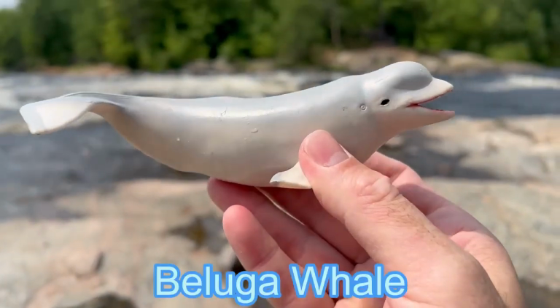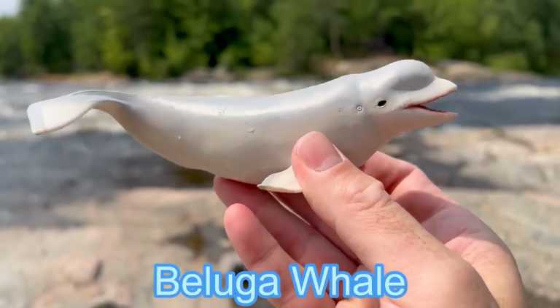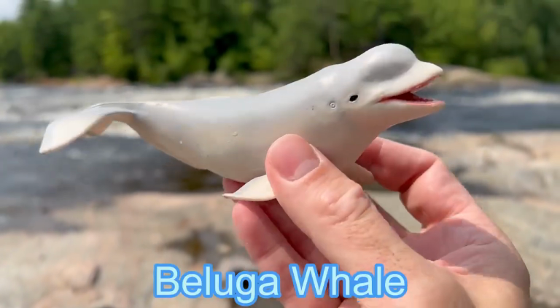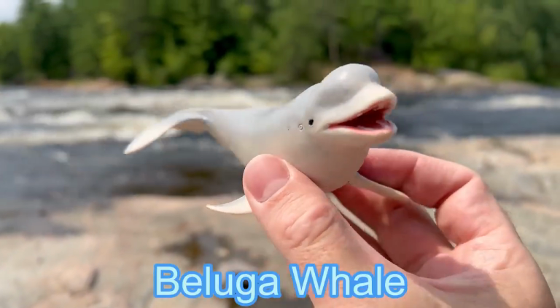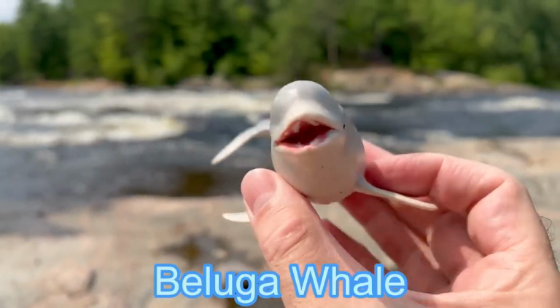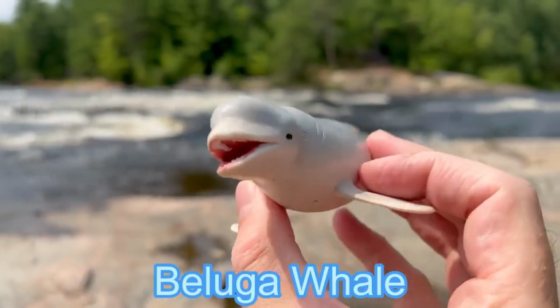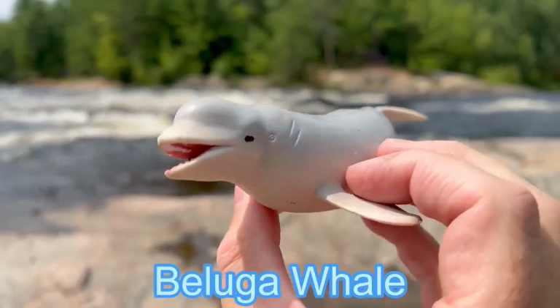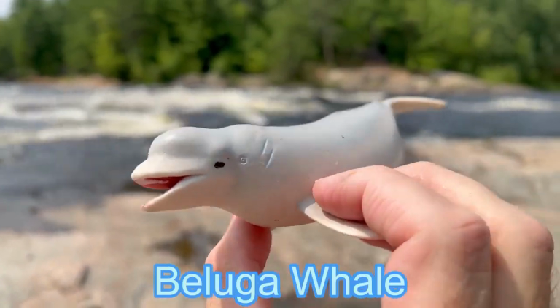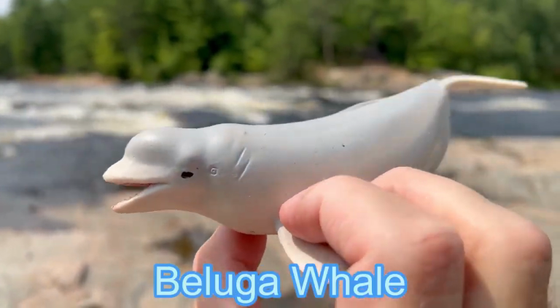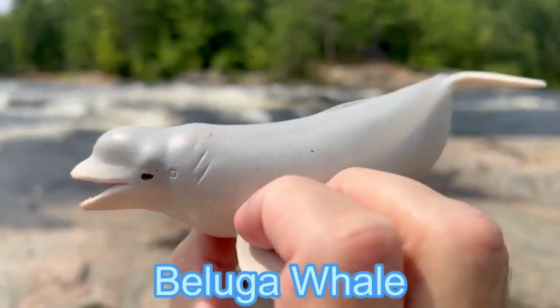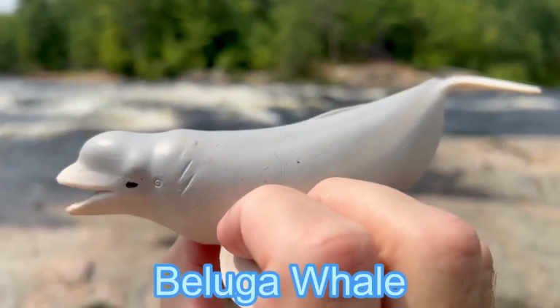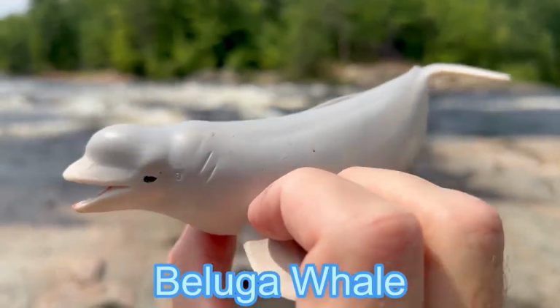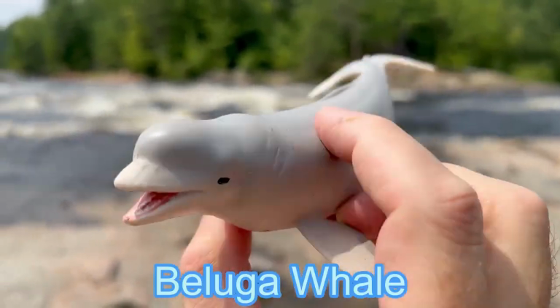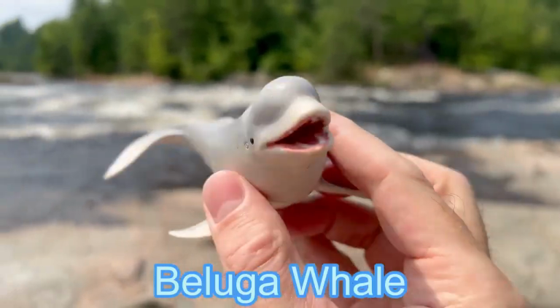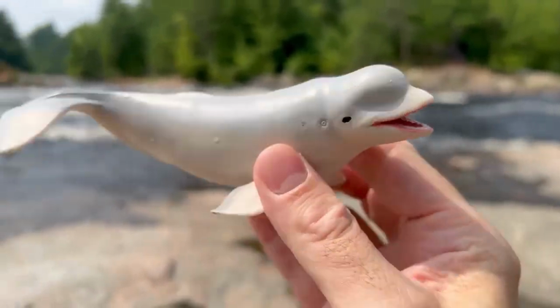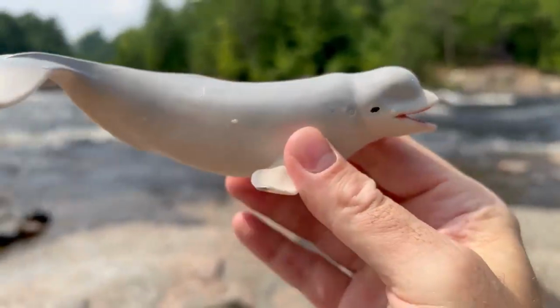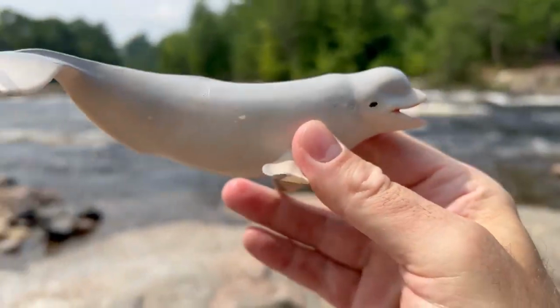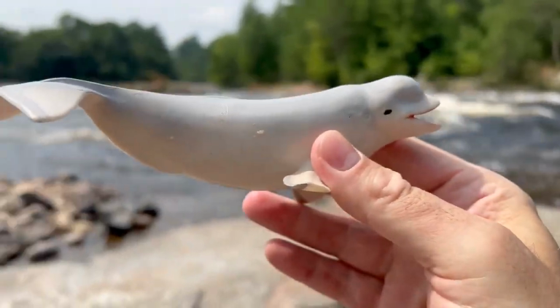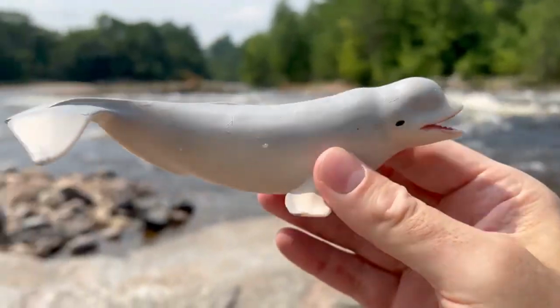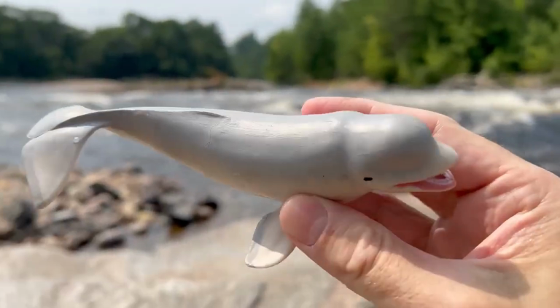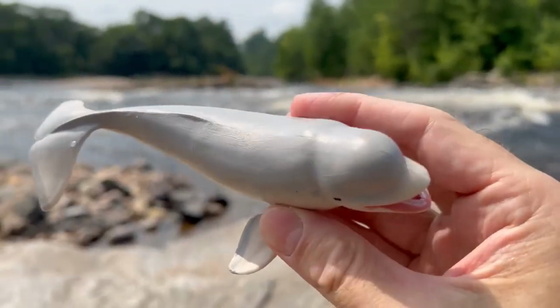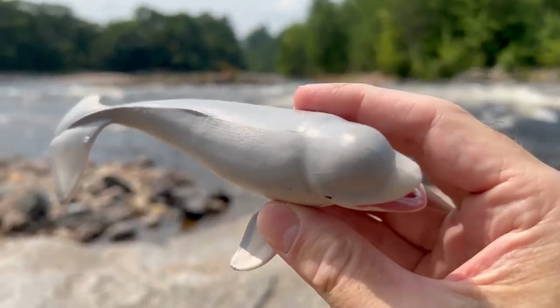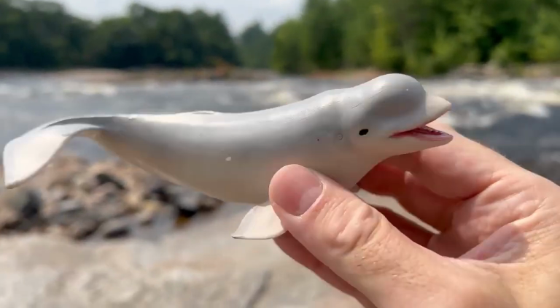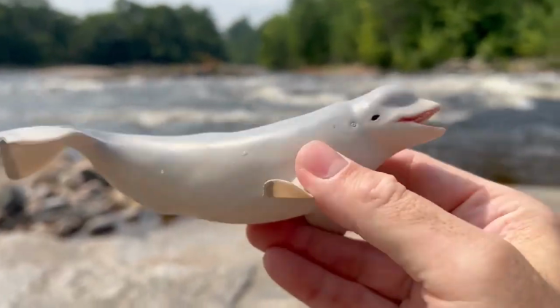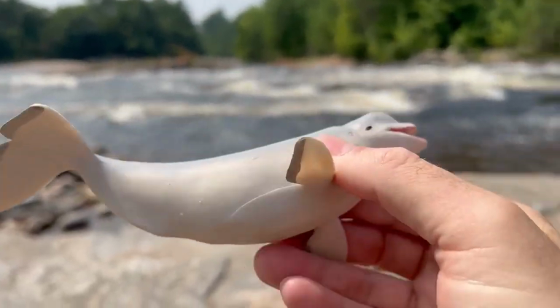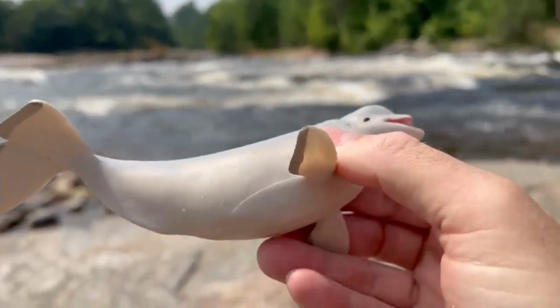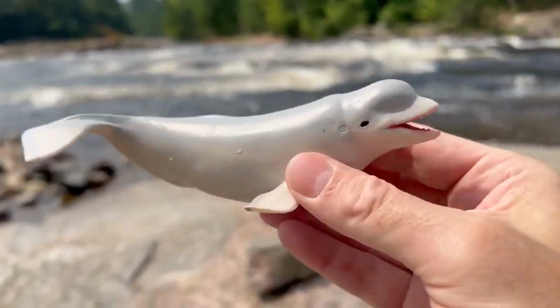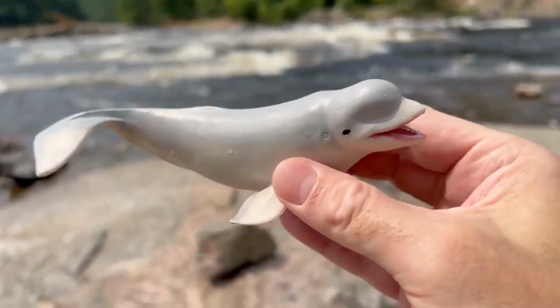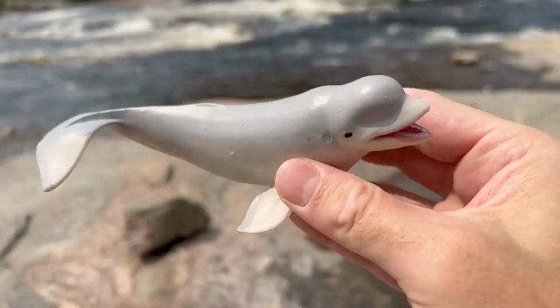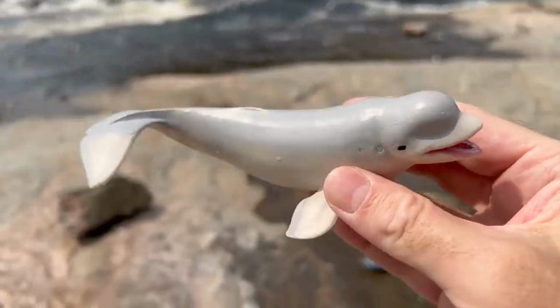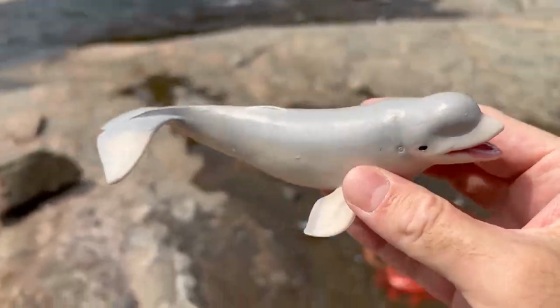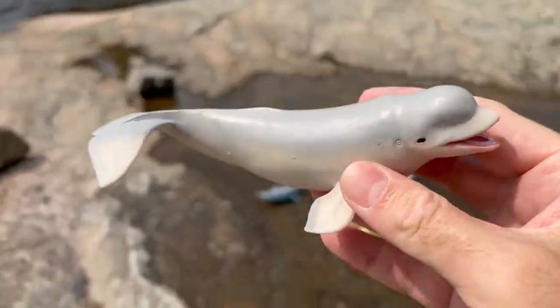Beluga whale! It's a realistic beluga whale.